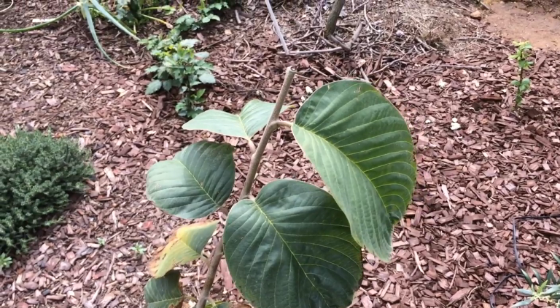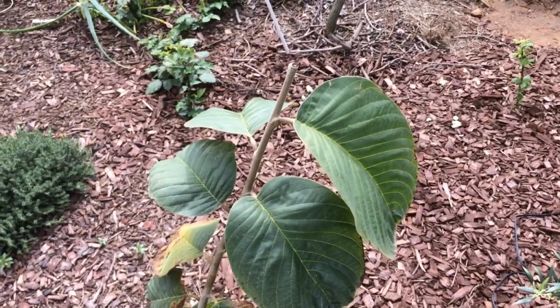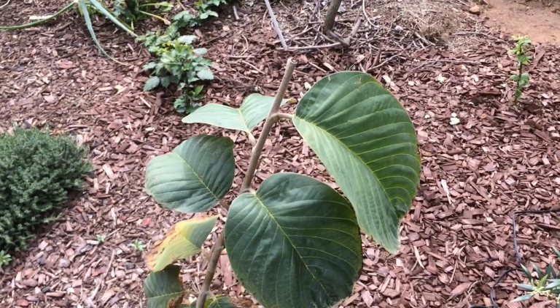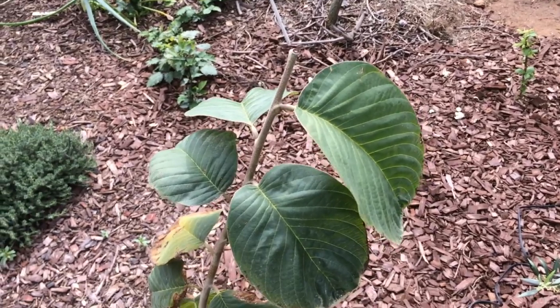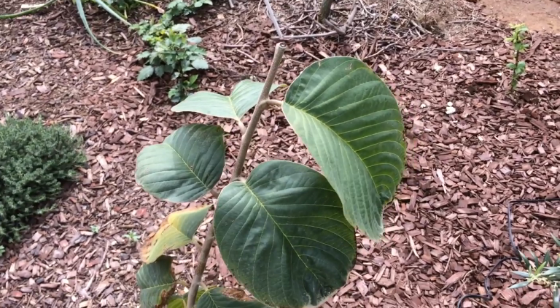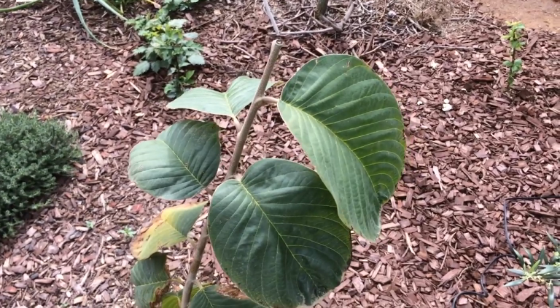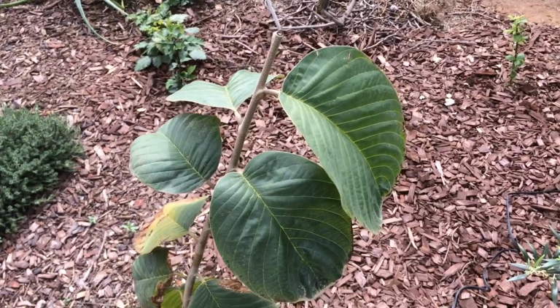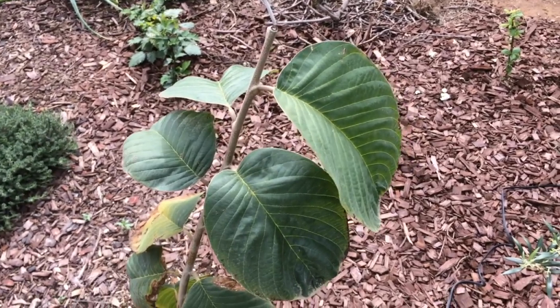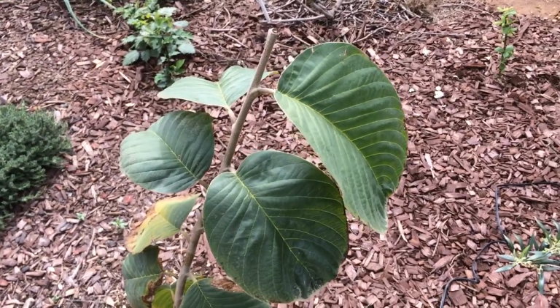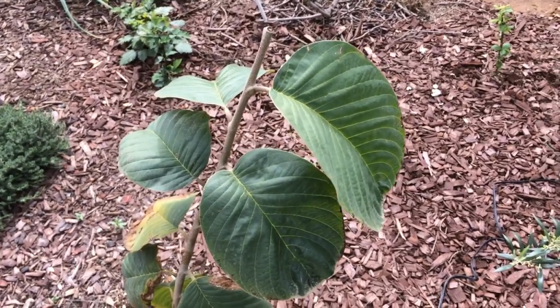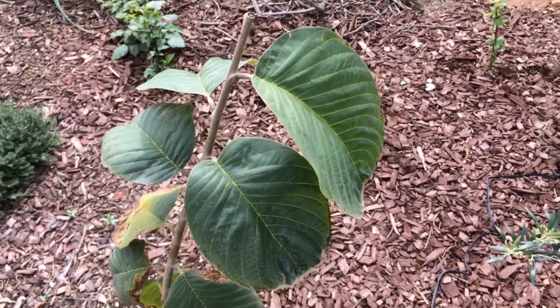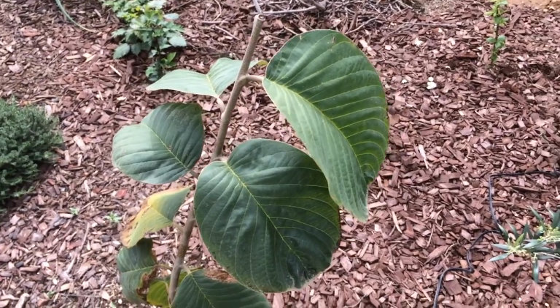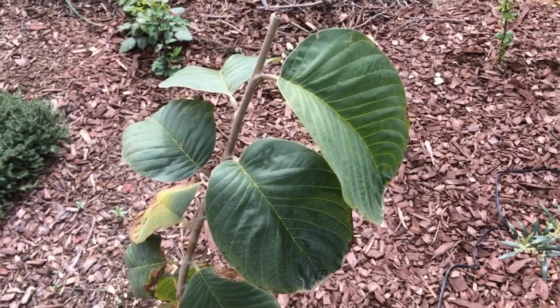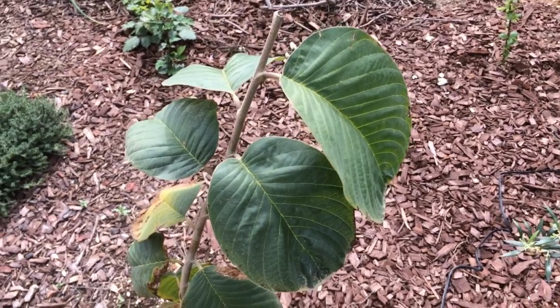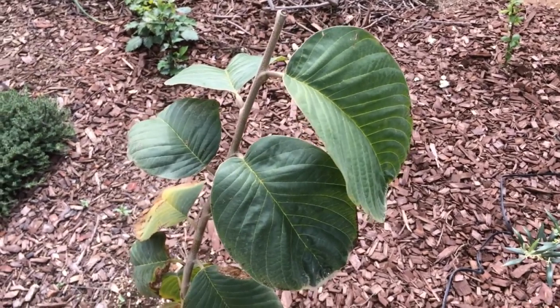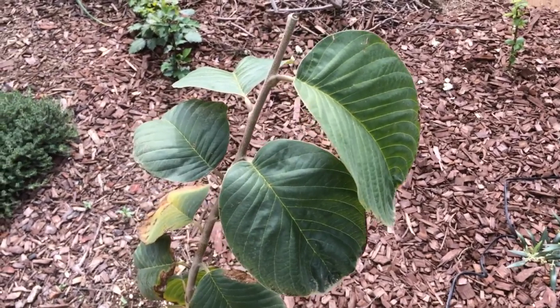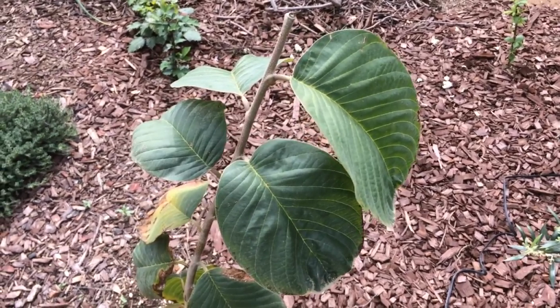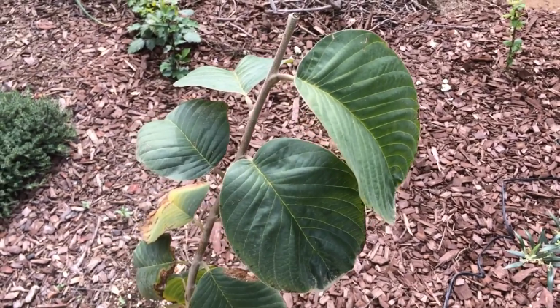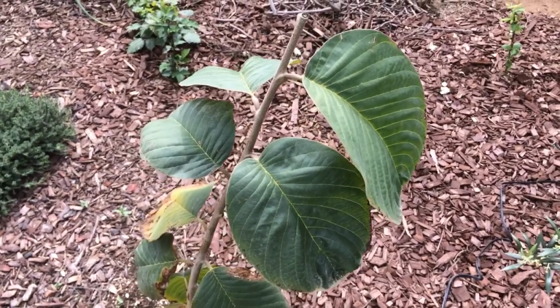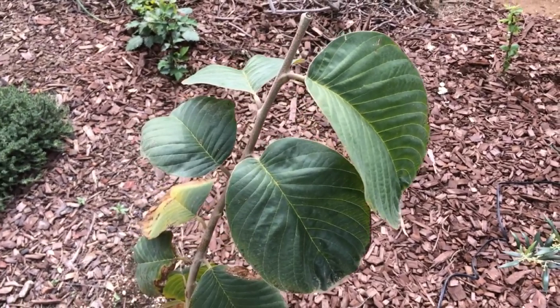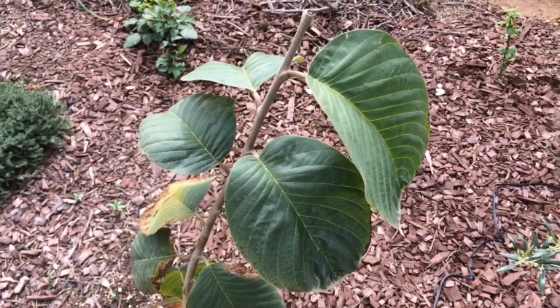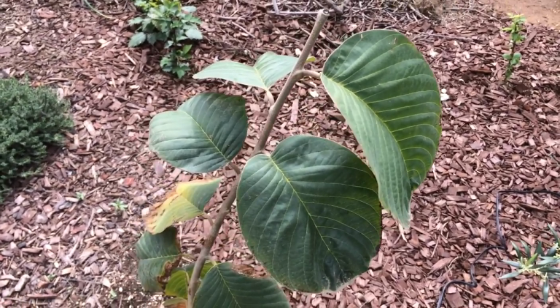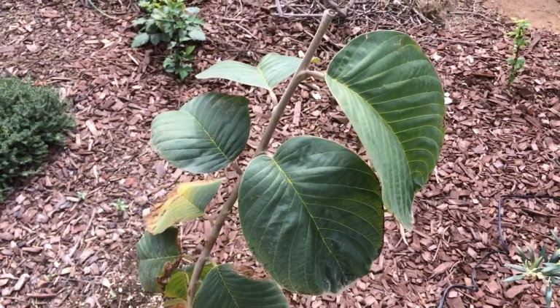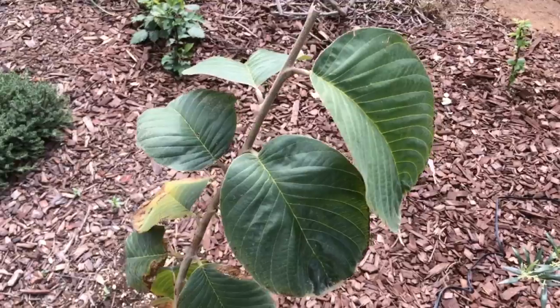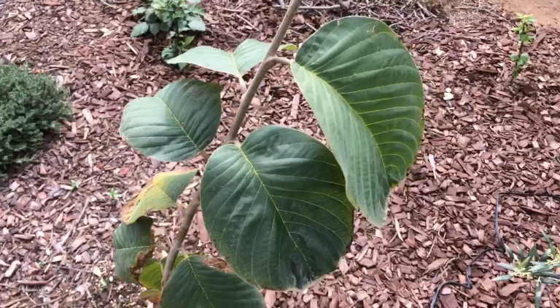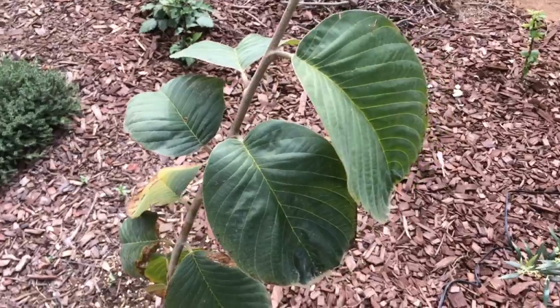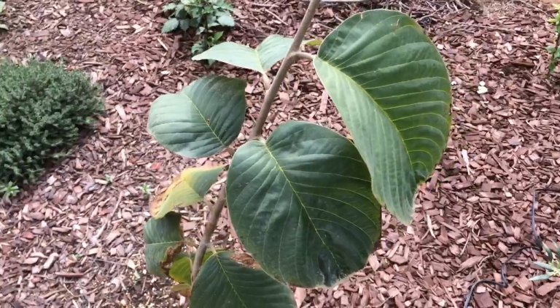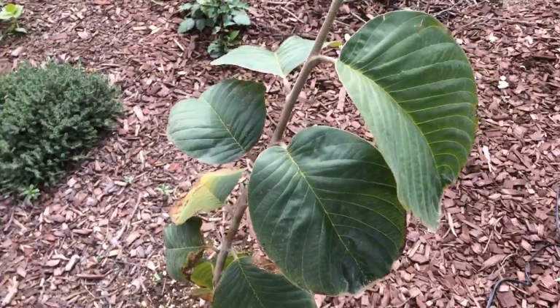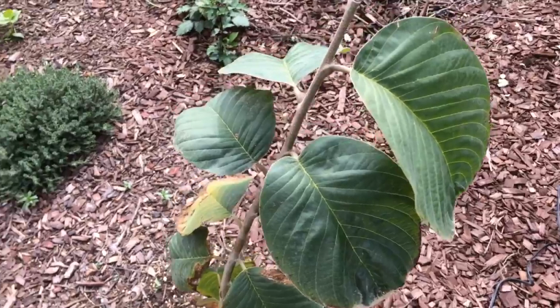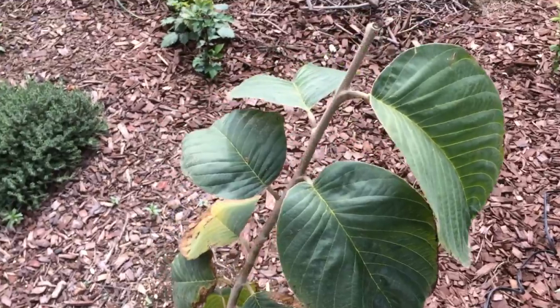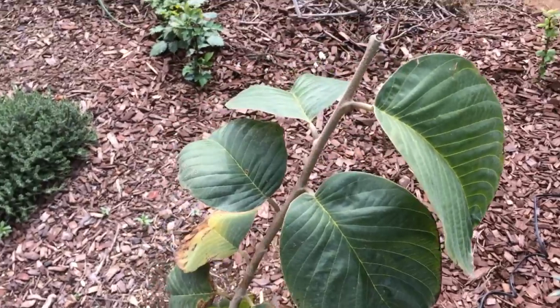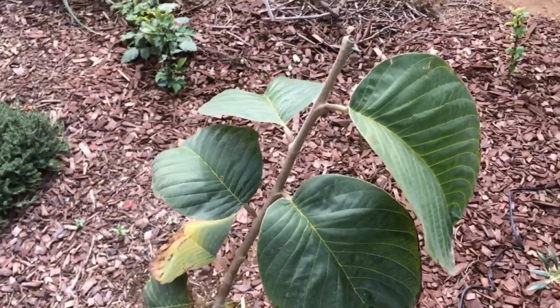Hello everyone, this is Moses from Zothair Gardens. I'm in Central California Zone 9B.